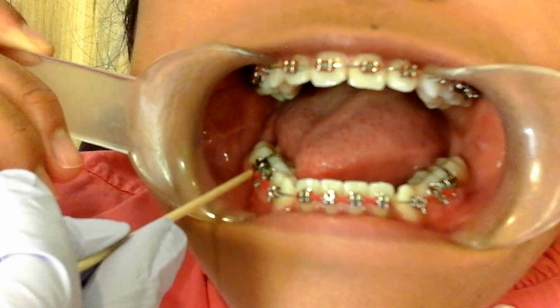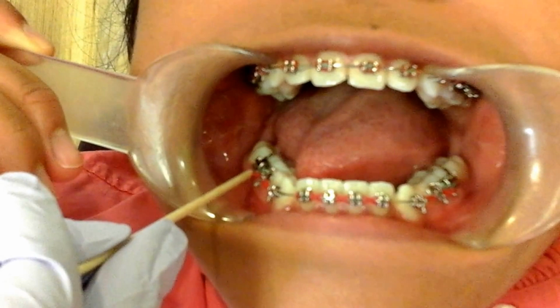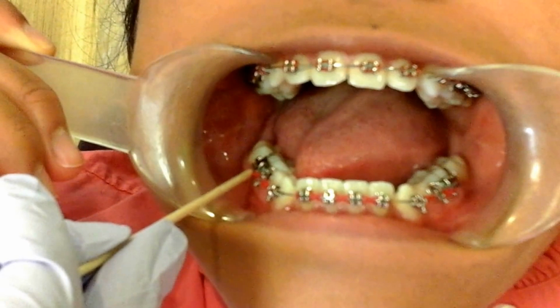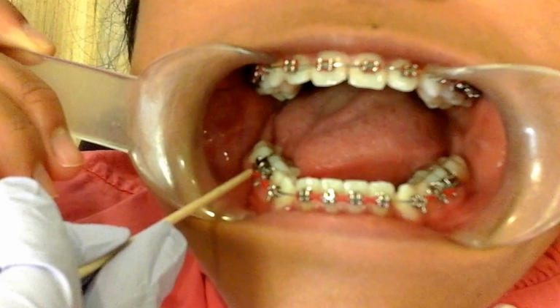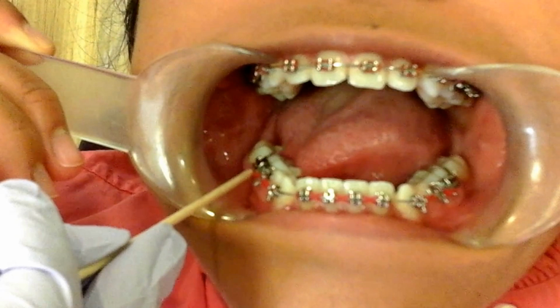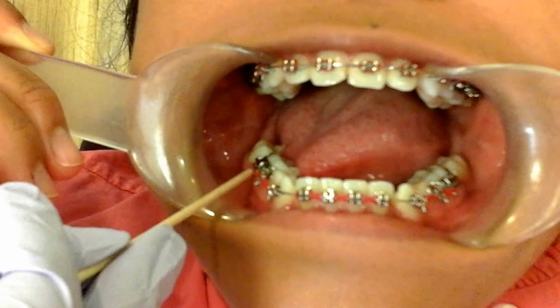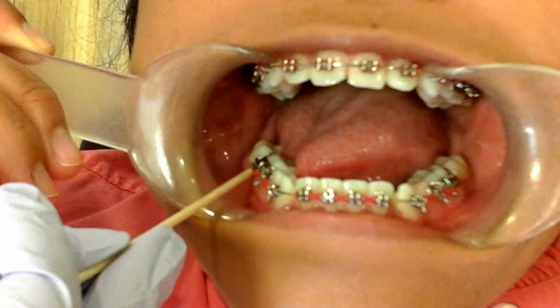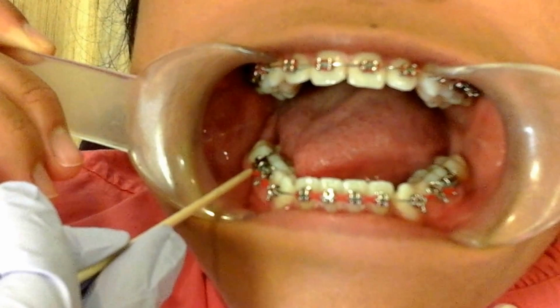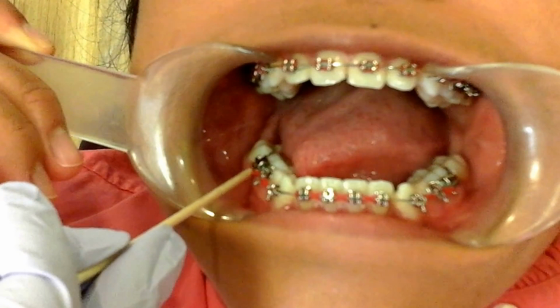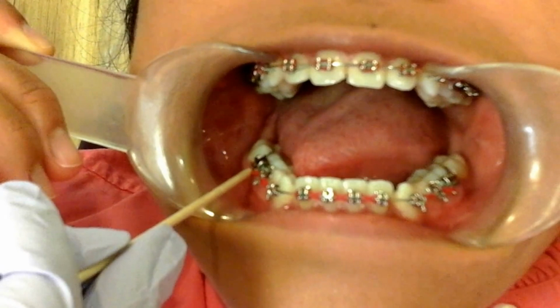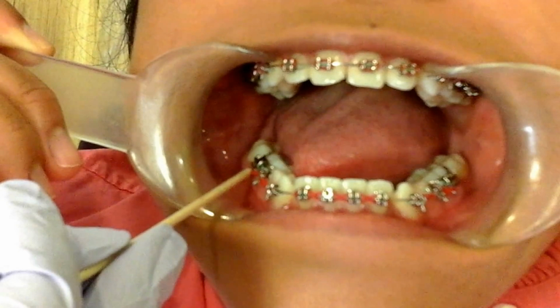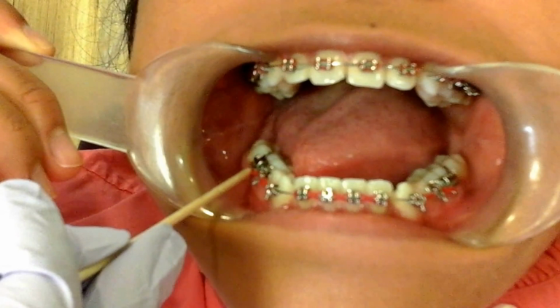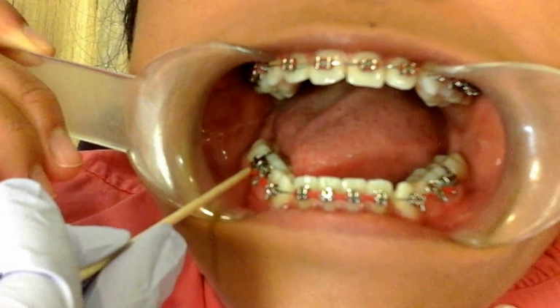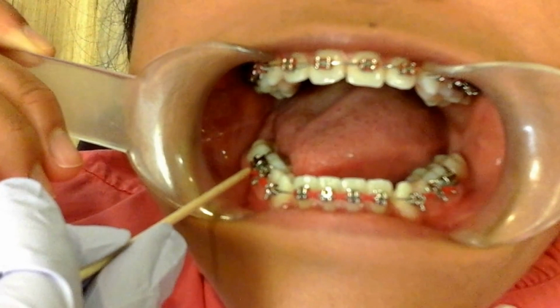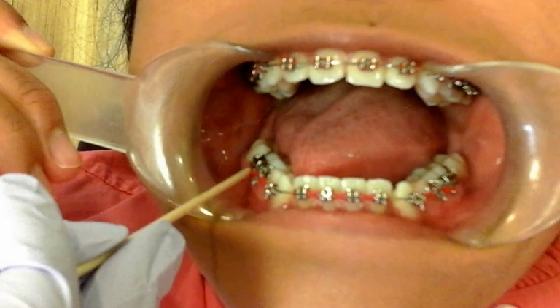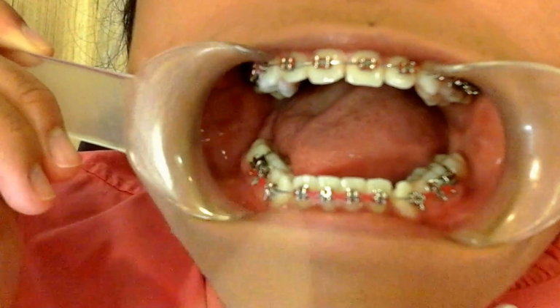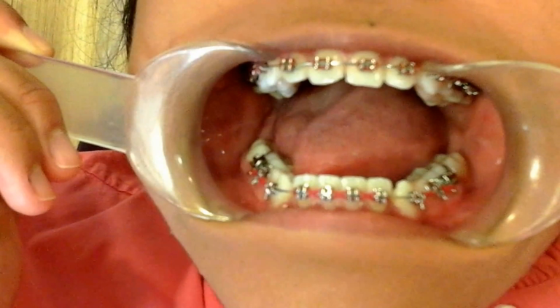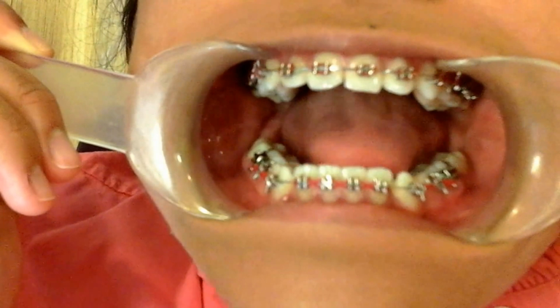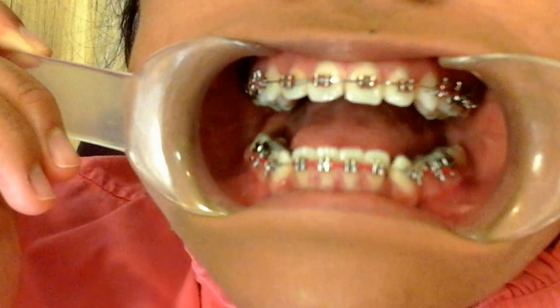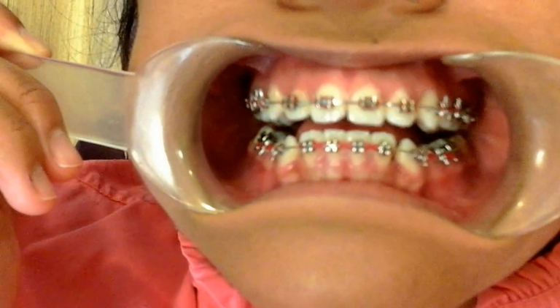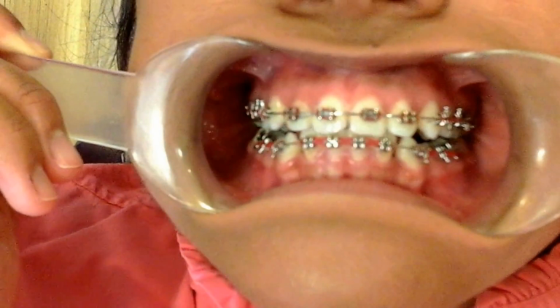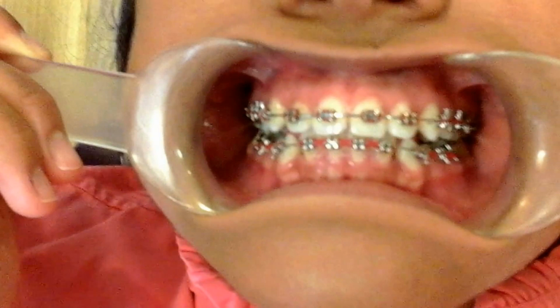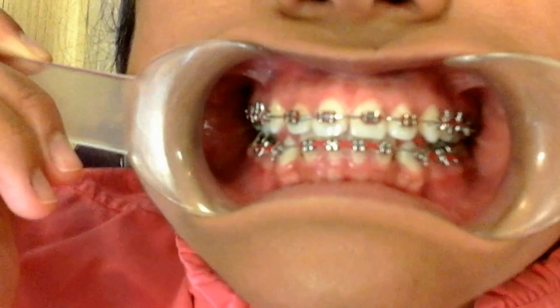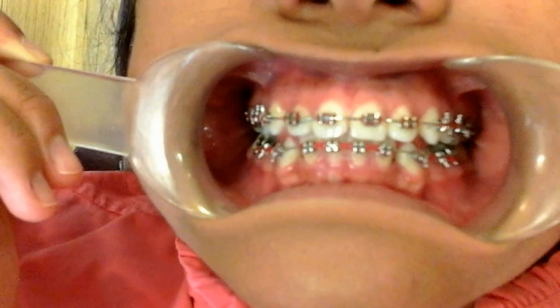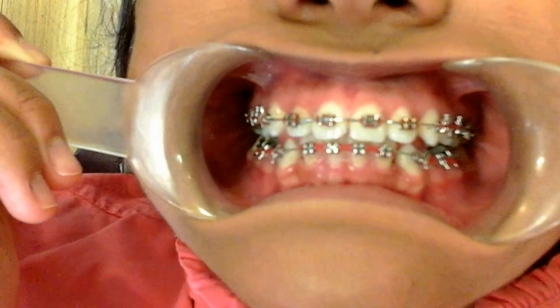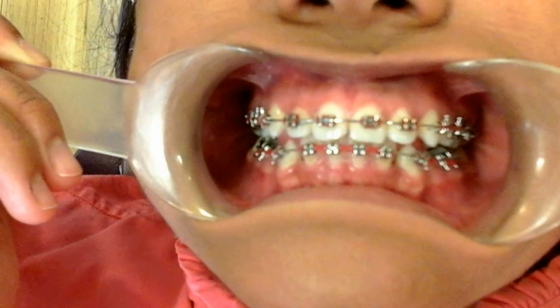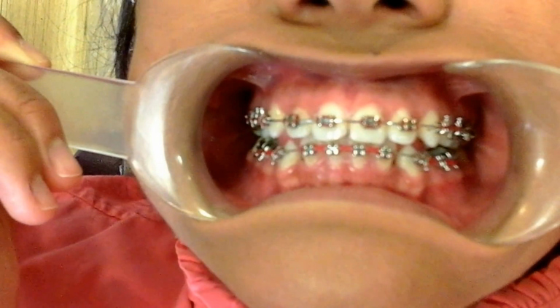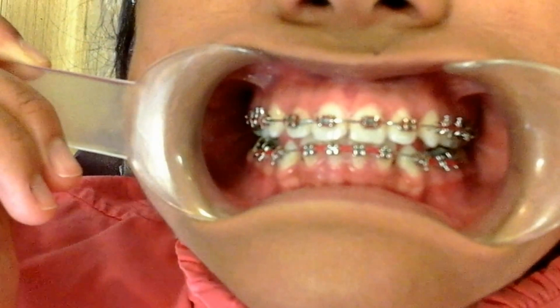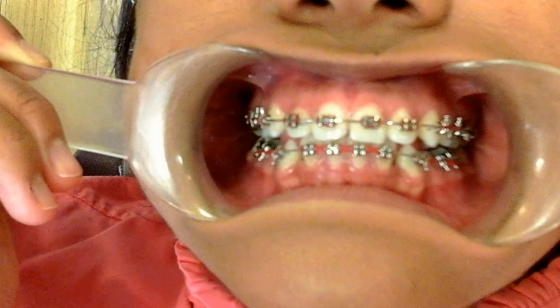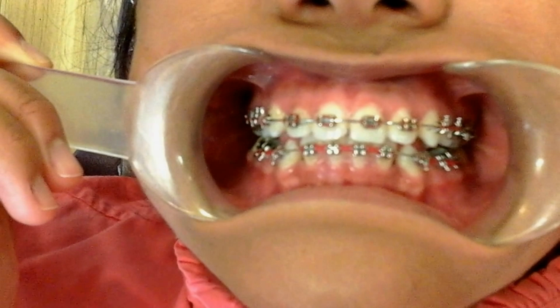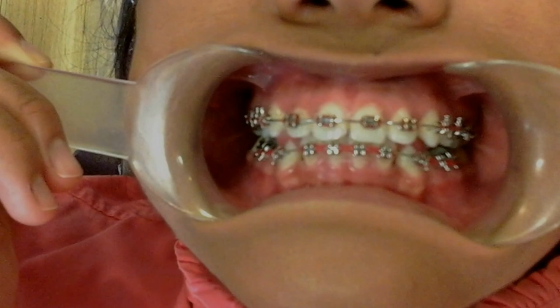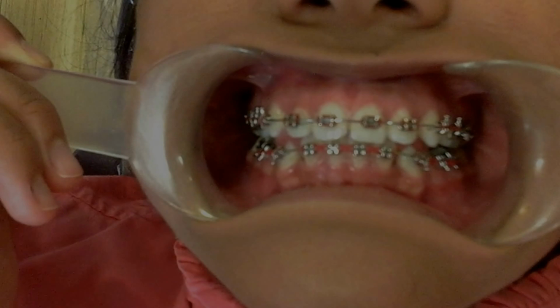So now I think you're educated on the parts of your orthodontic appliance. Thank you, and we'll see you soon!